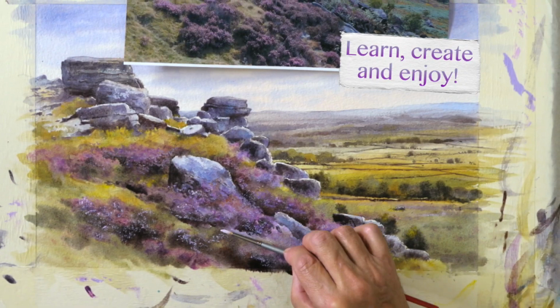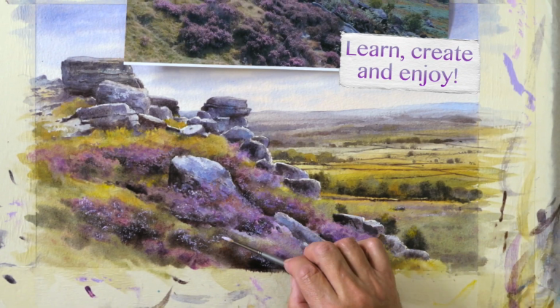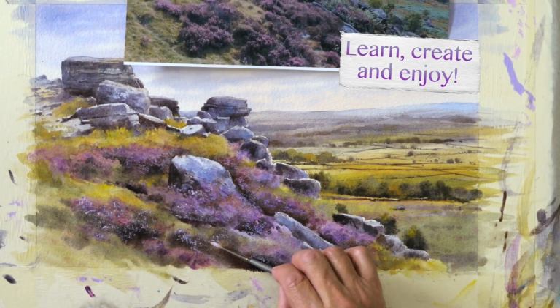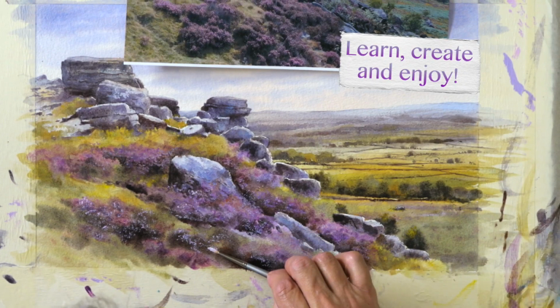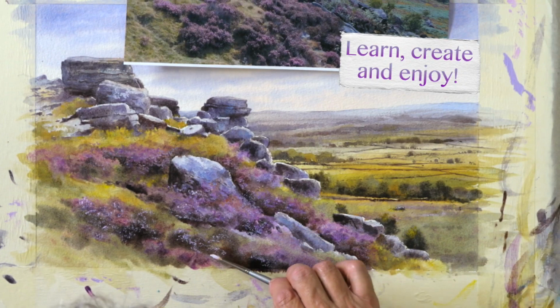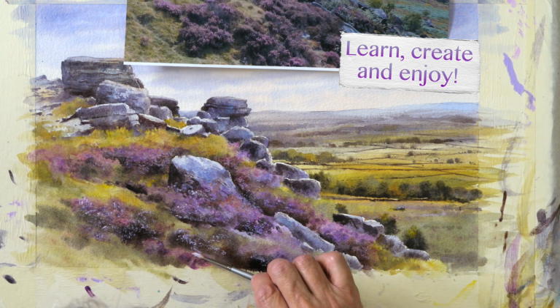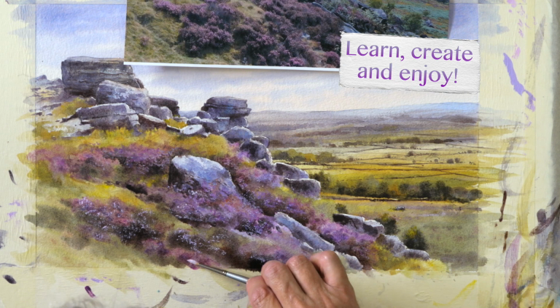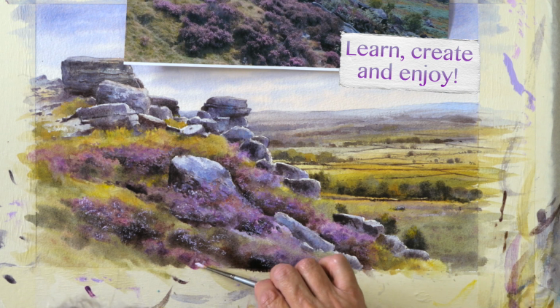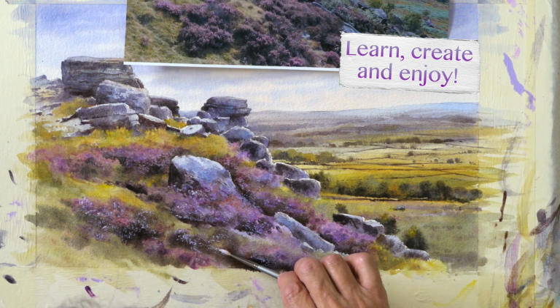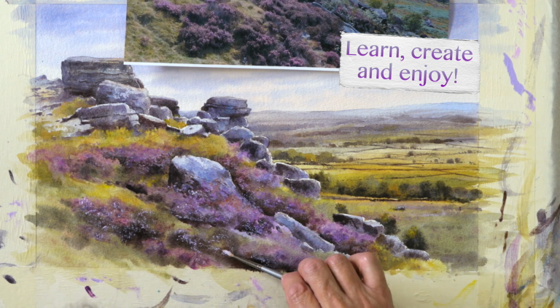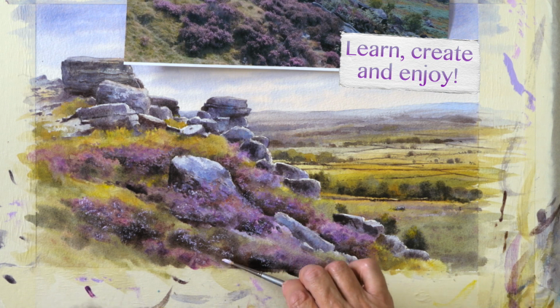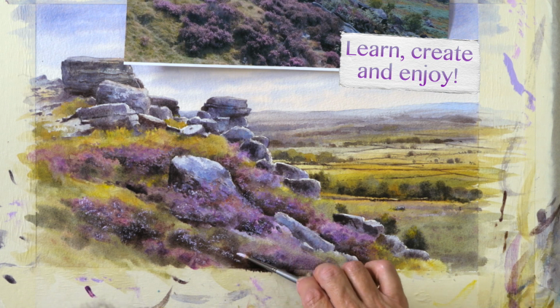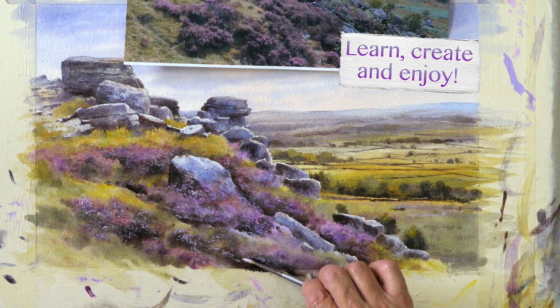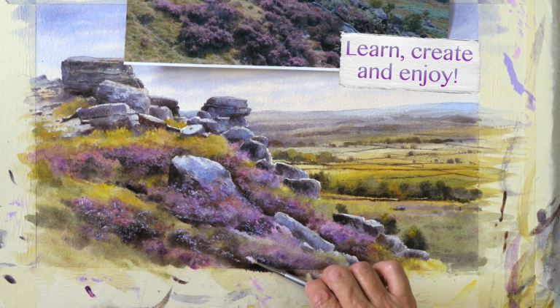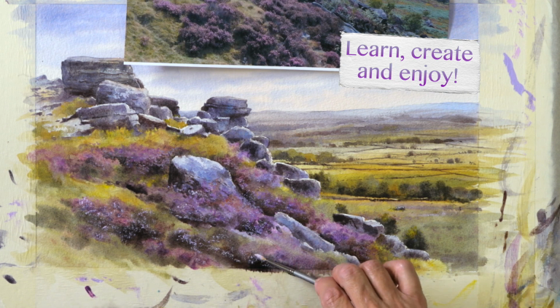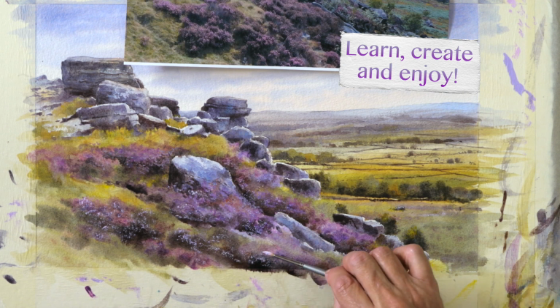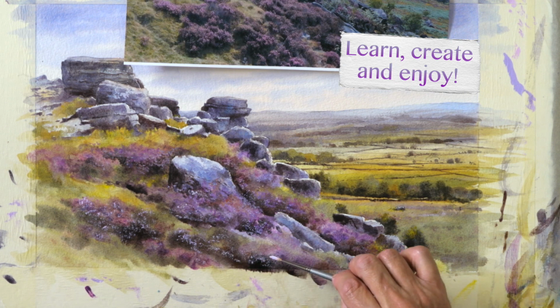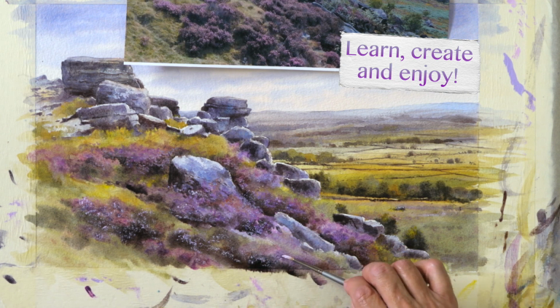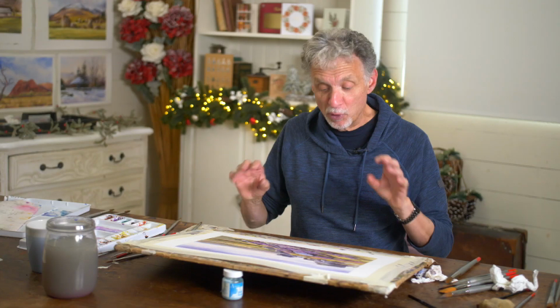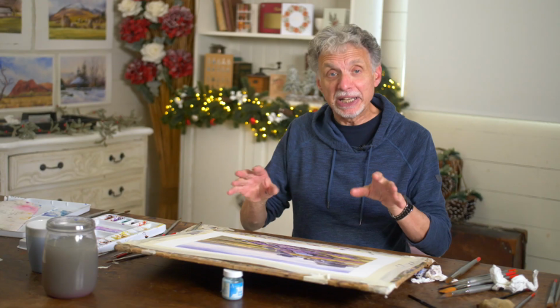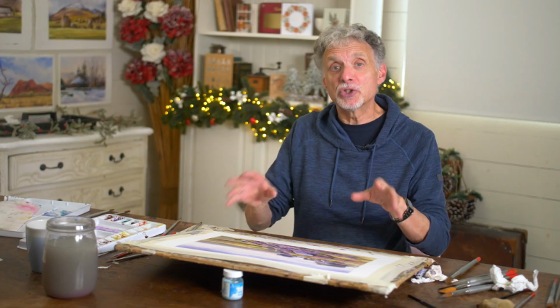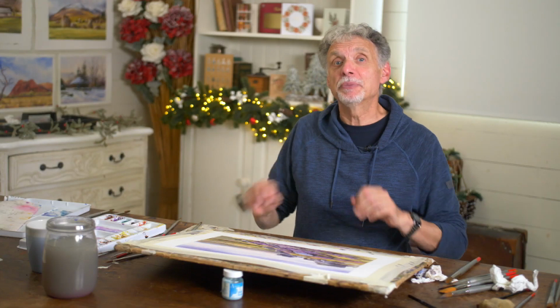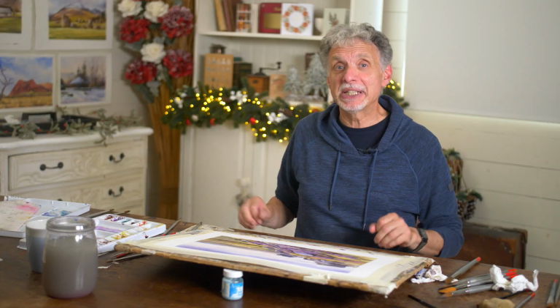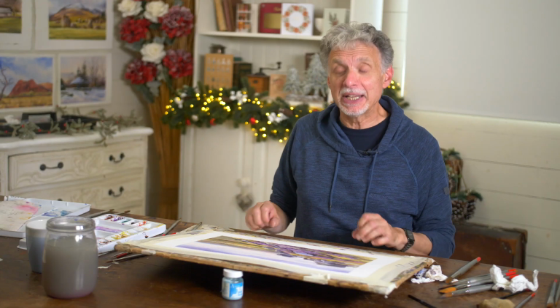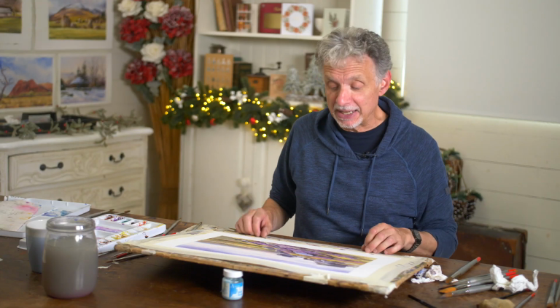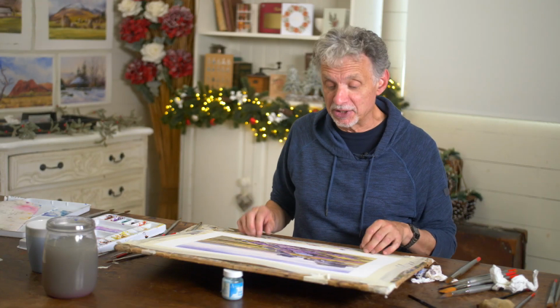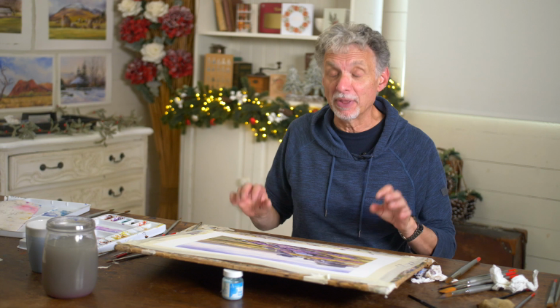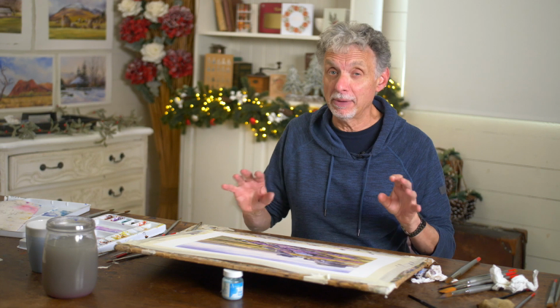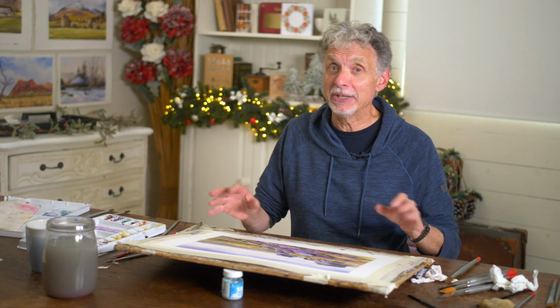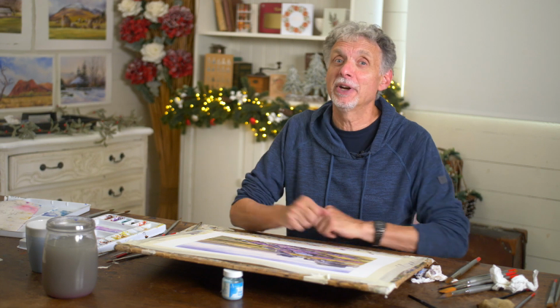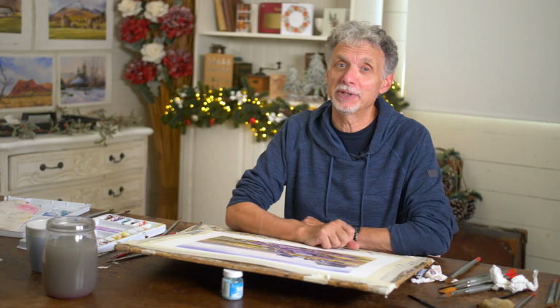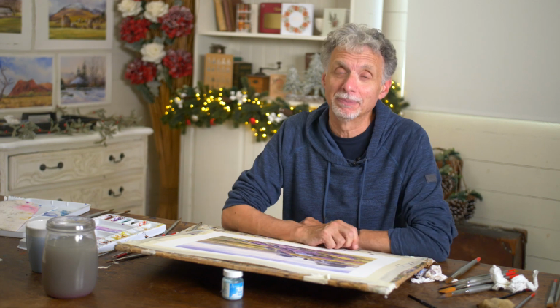Somebody actually said on the forum, could we do a painting with heather in it? So, a really good subject to get your teeth into. I think you're going to enjoy this one.